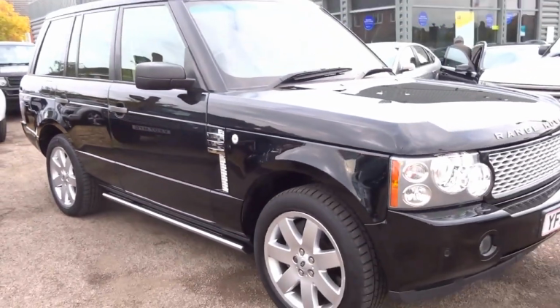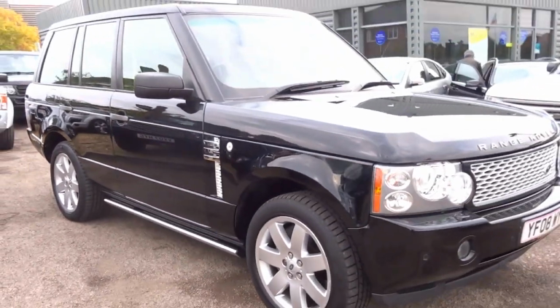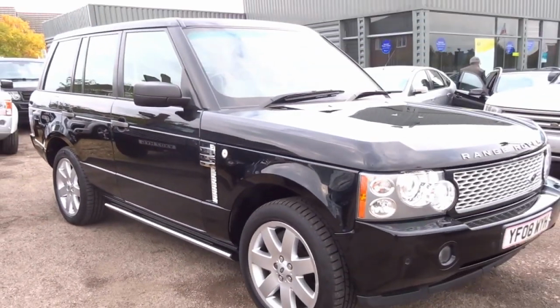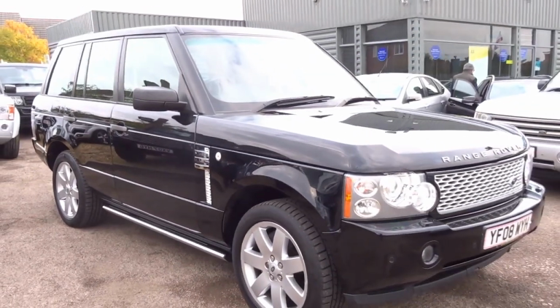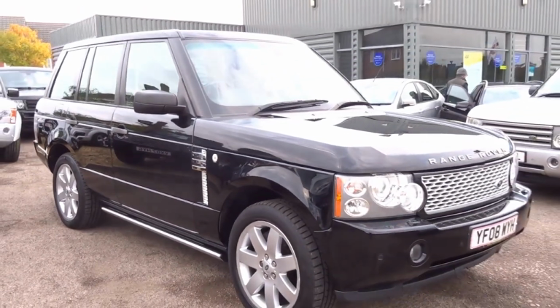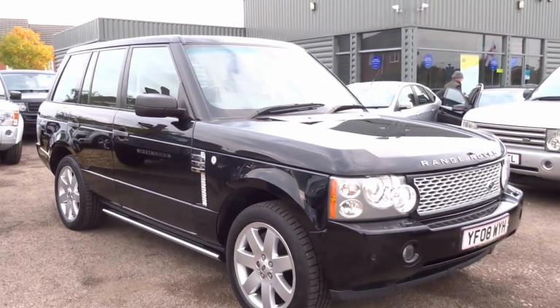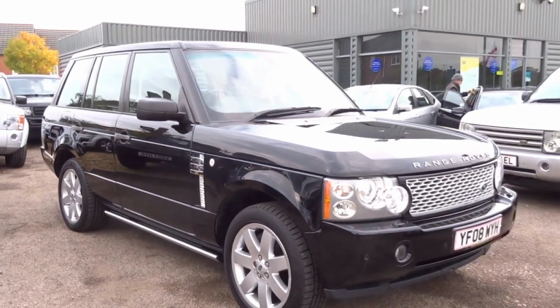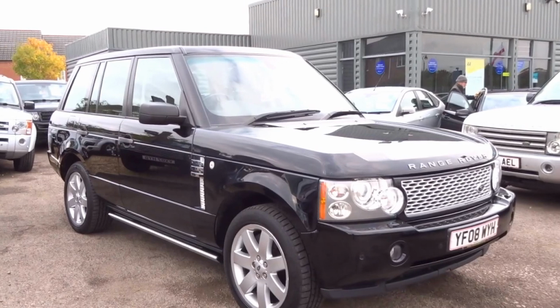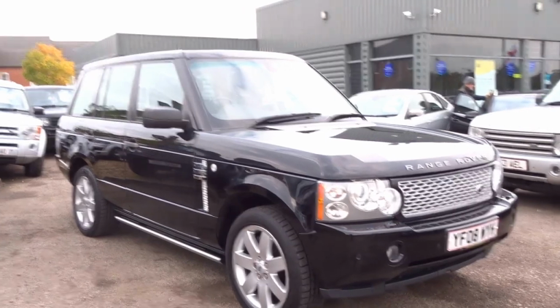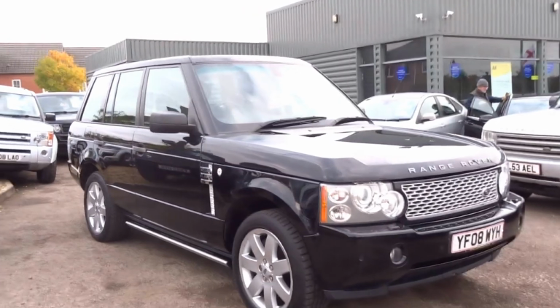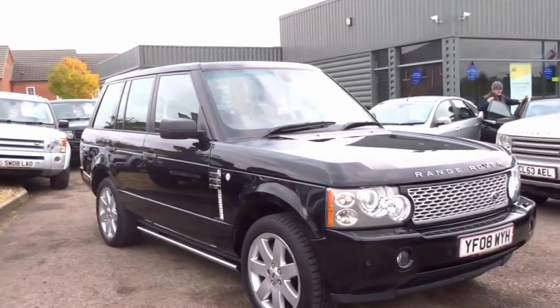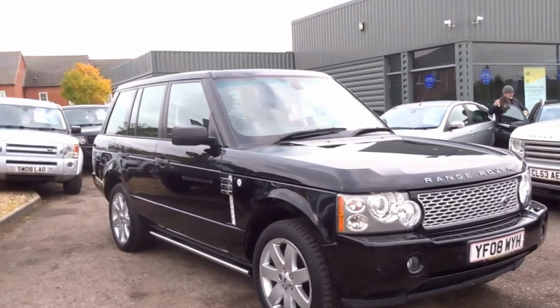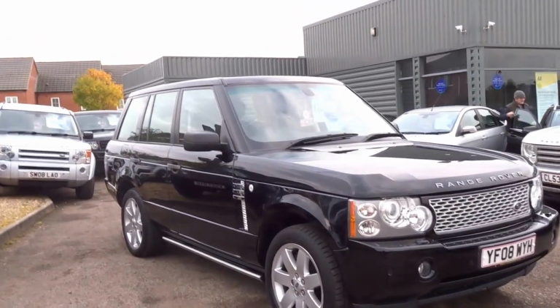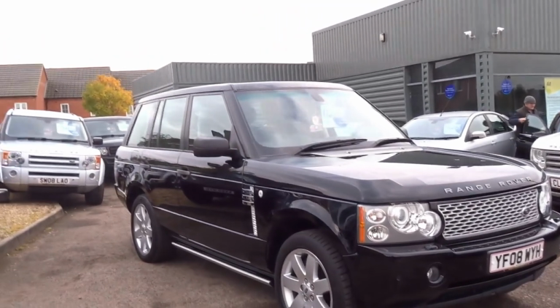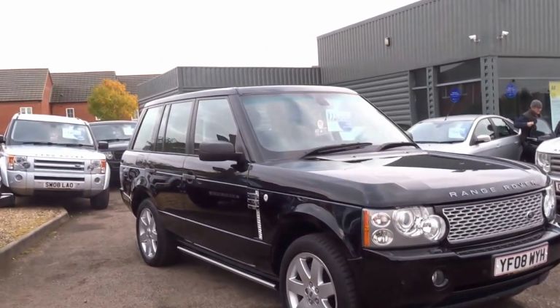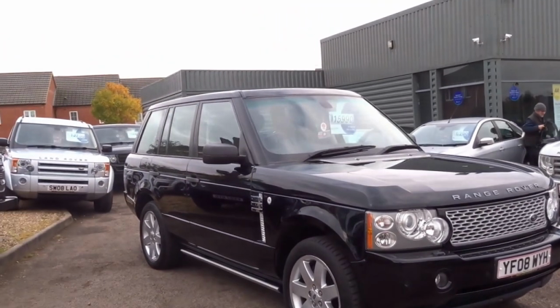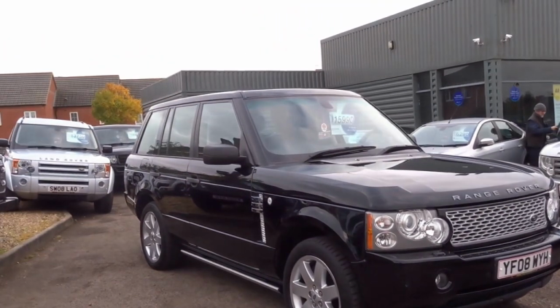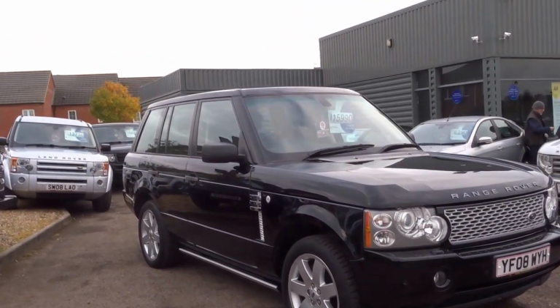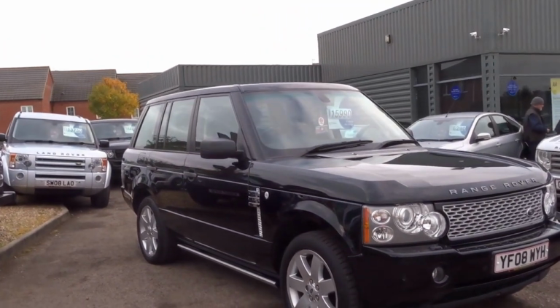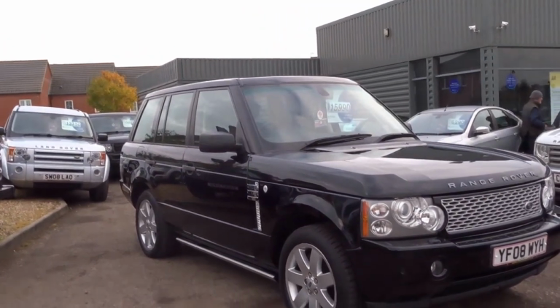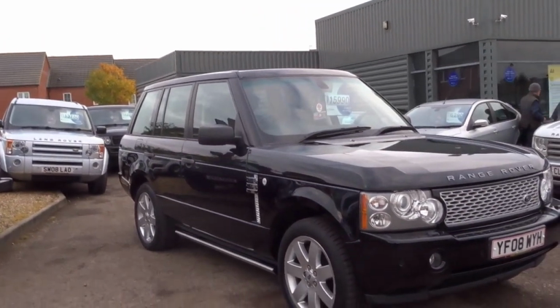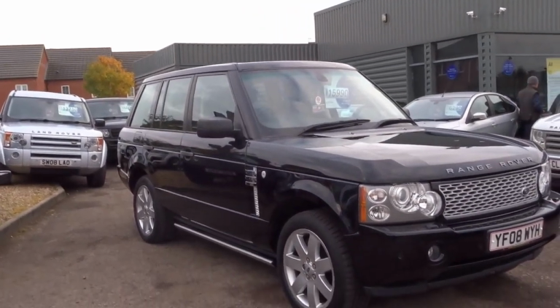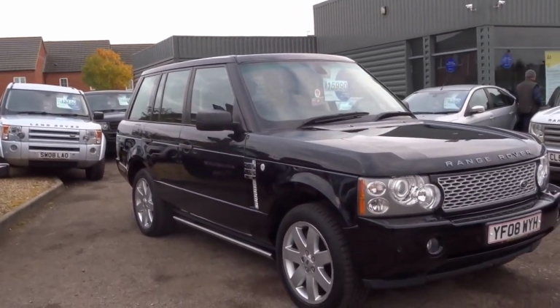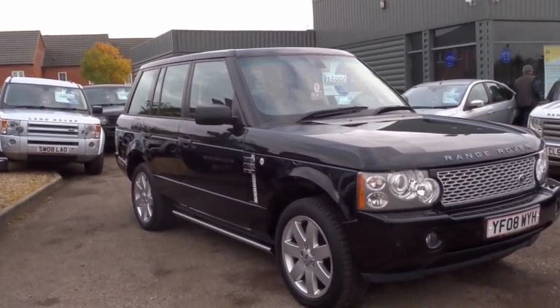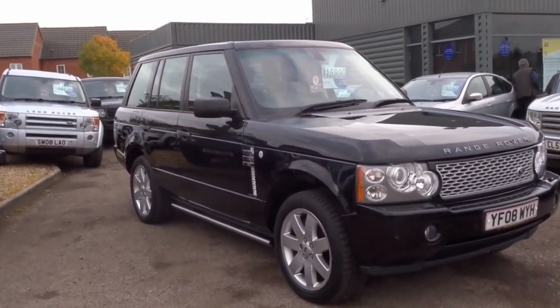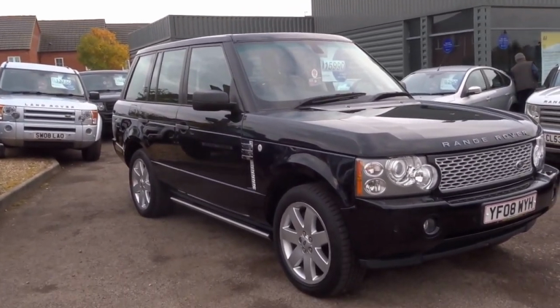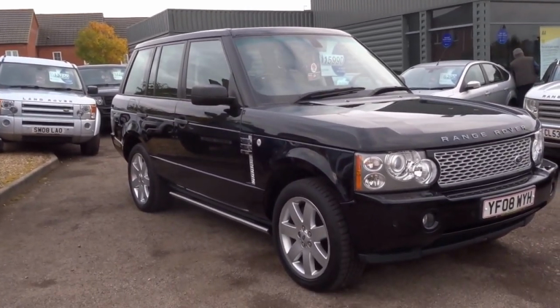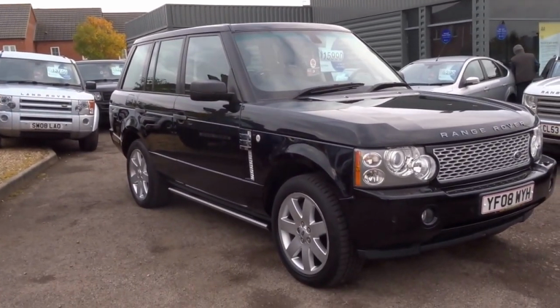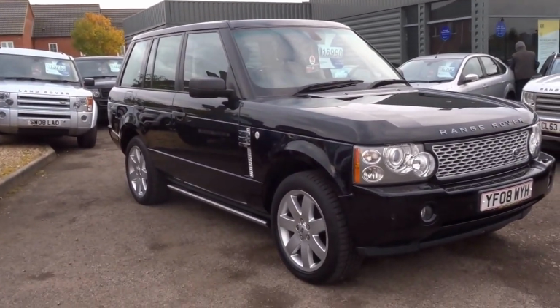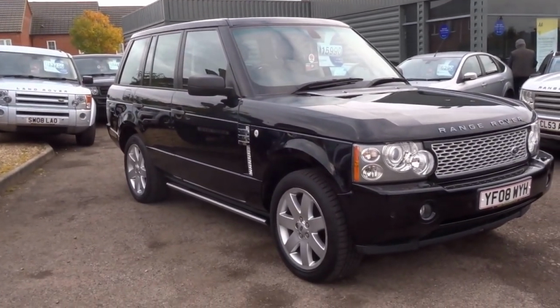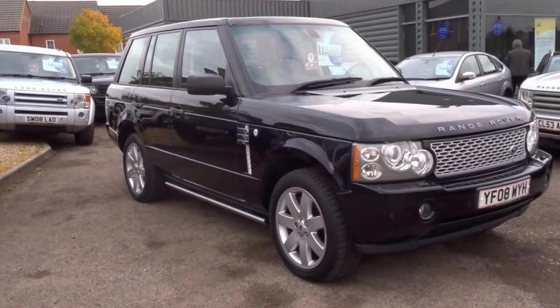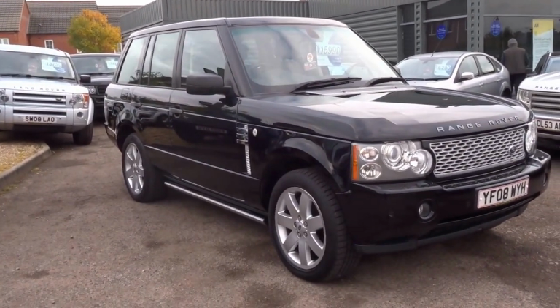We have this car at £15,990. If you are at all interested please do give us a ring. Thank you.